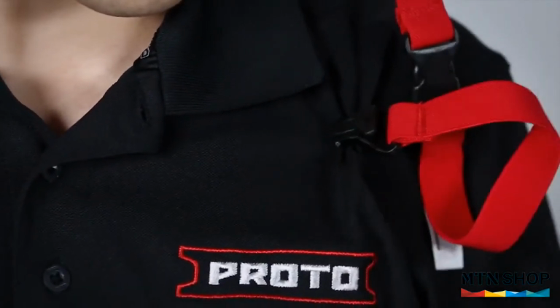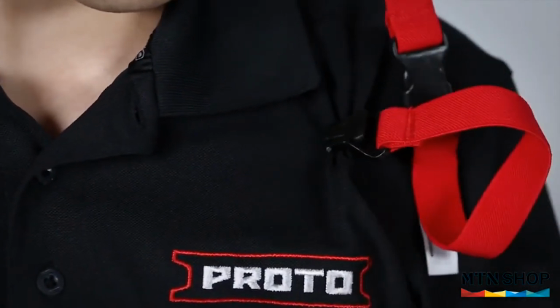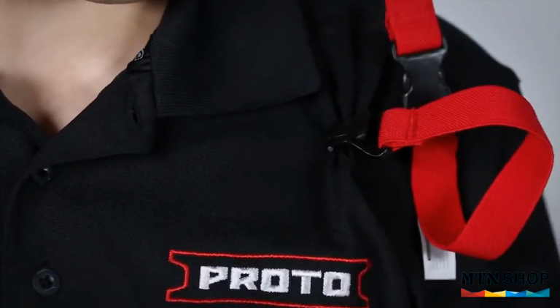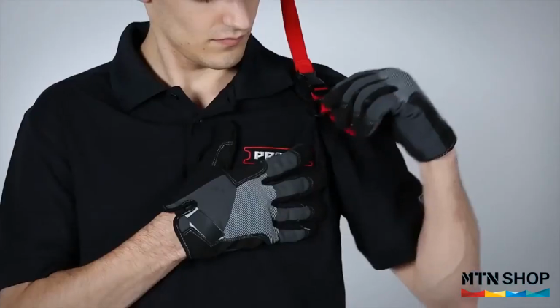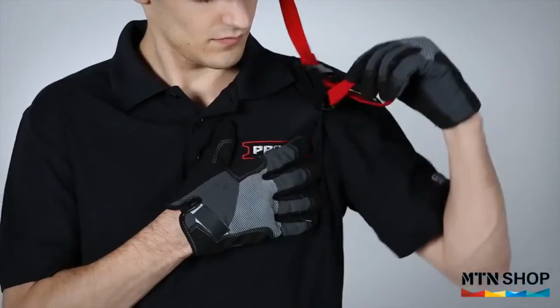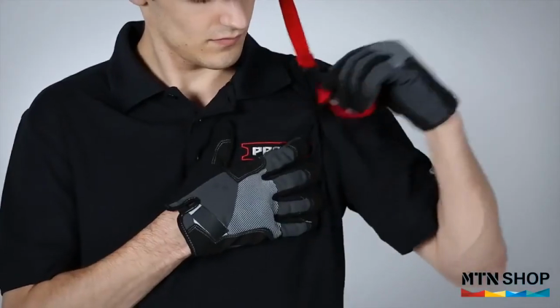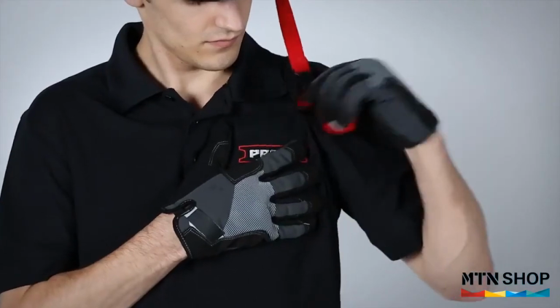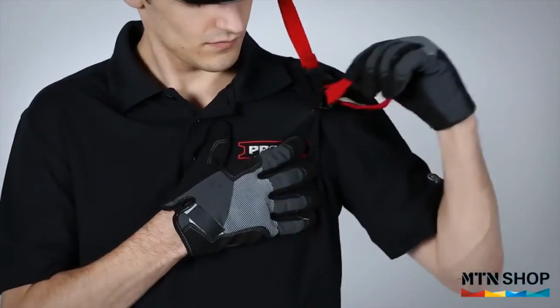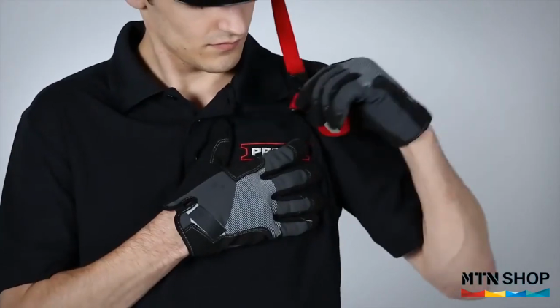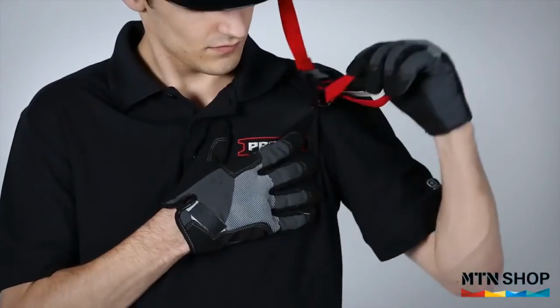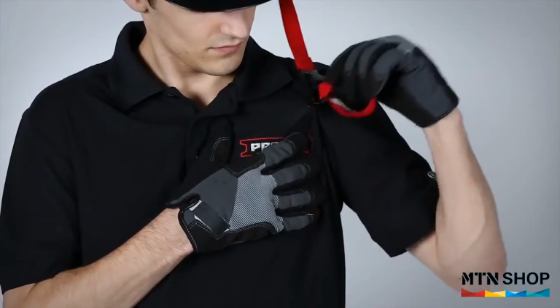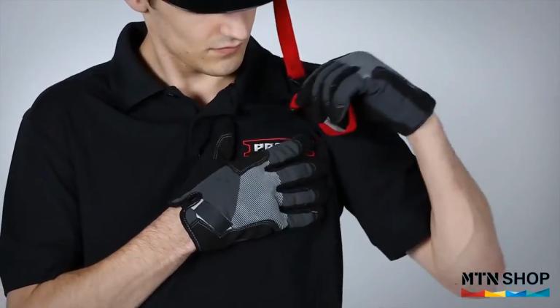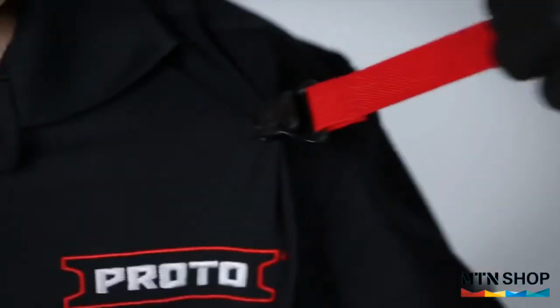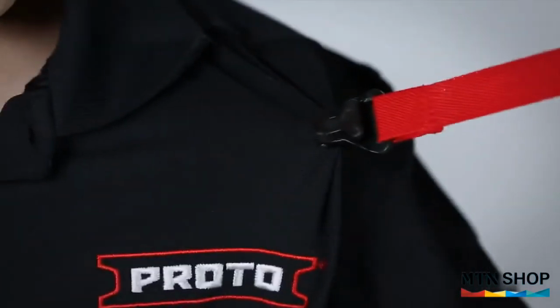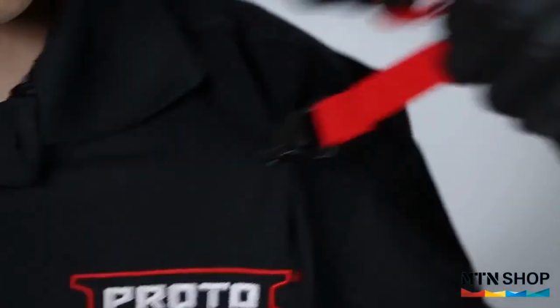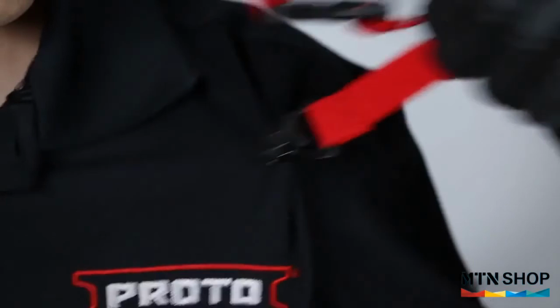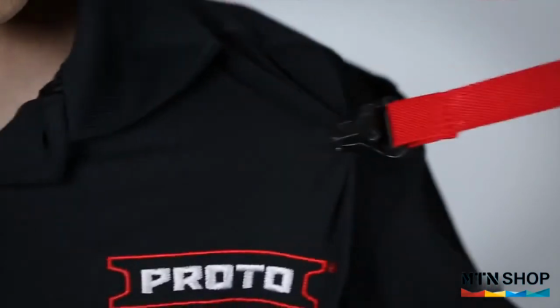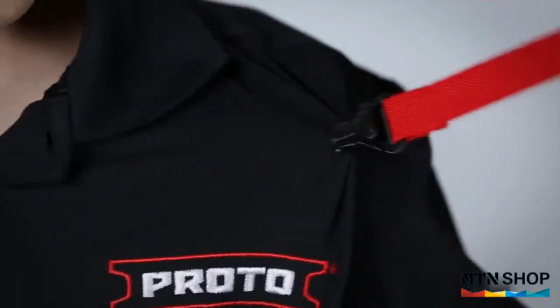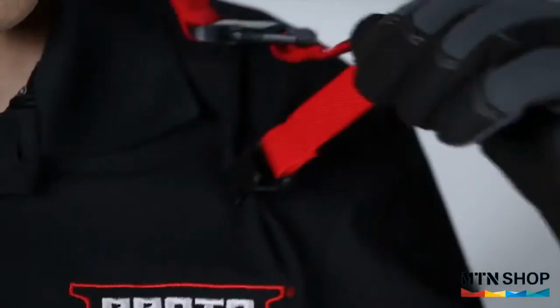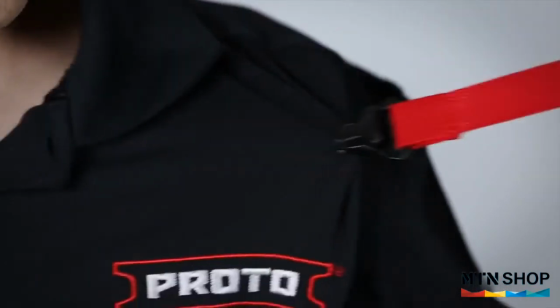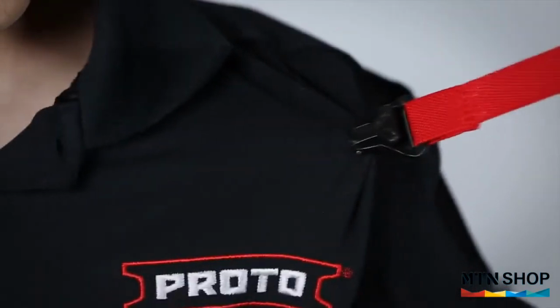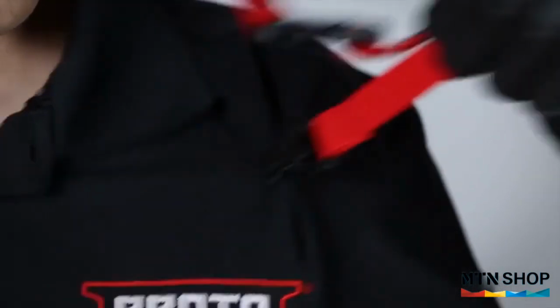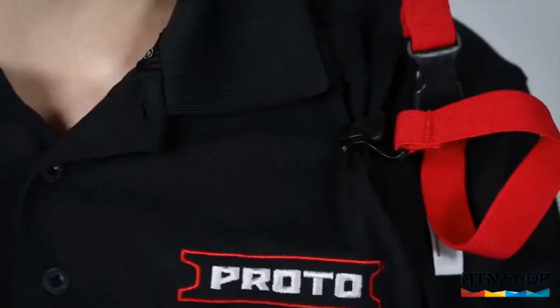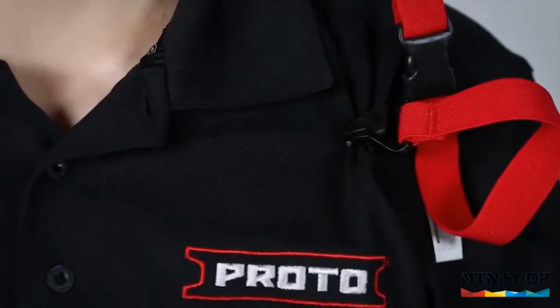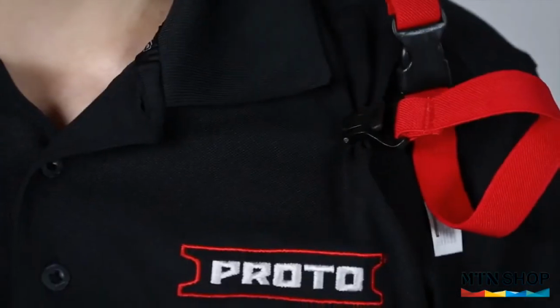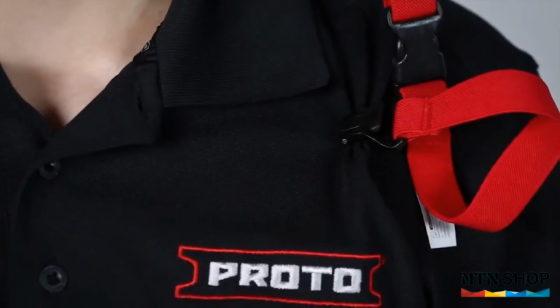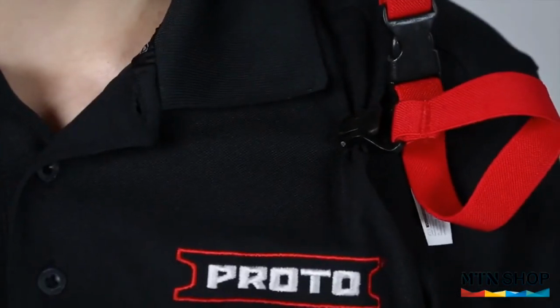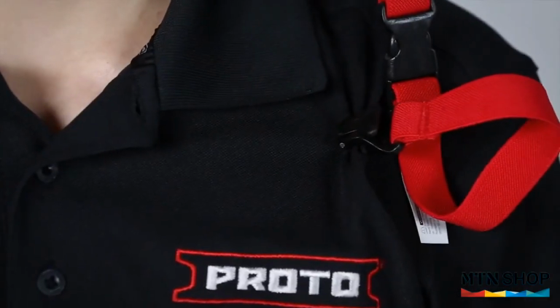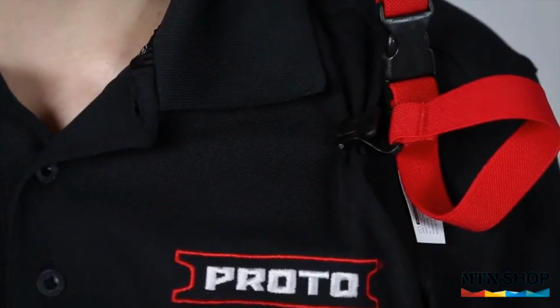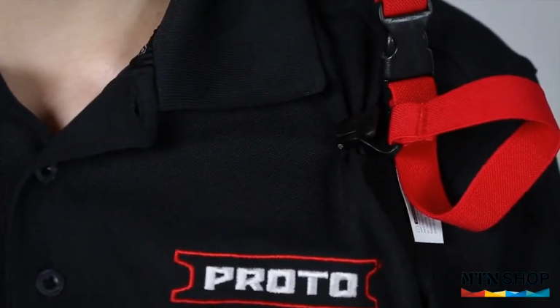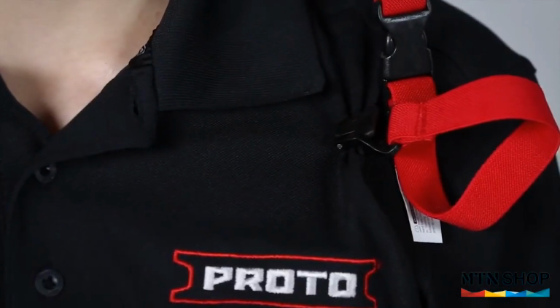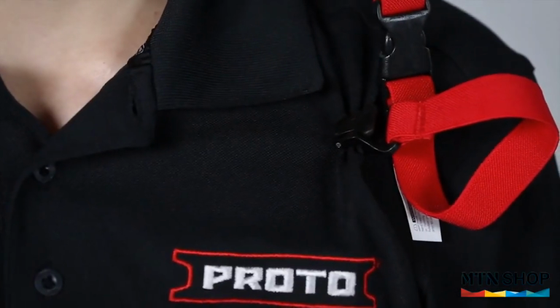Once completed, be sure to give a quick tug on the lanyard, double checking that the lanyard is securely attached.